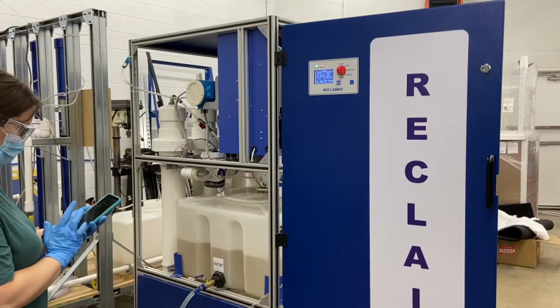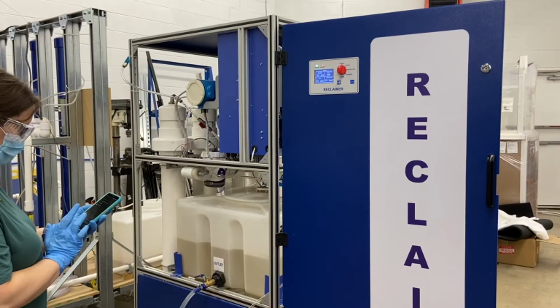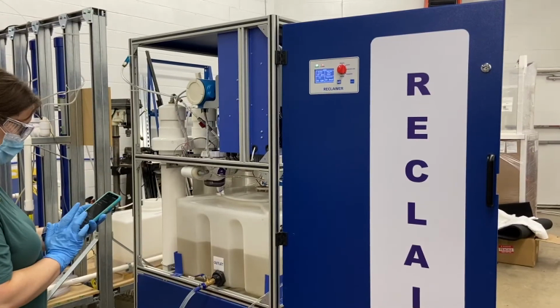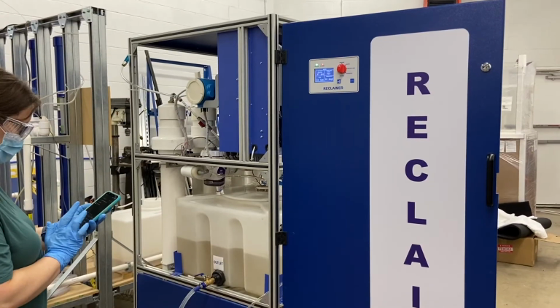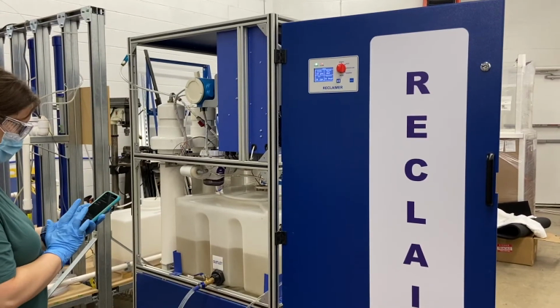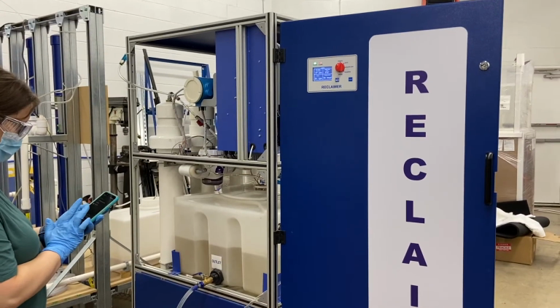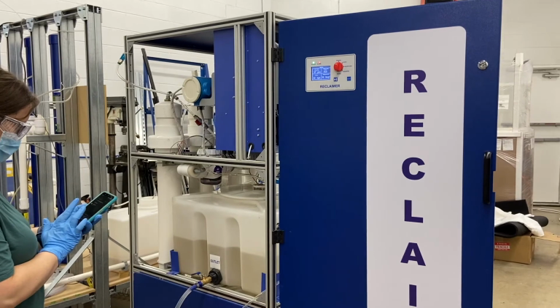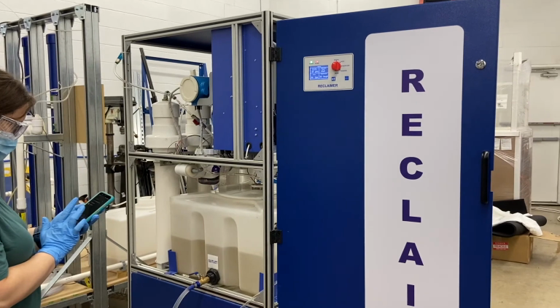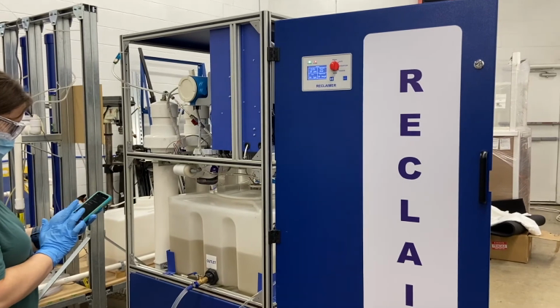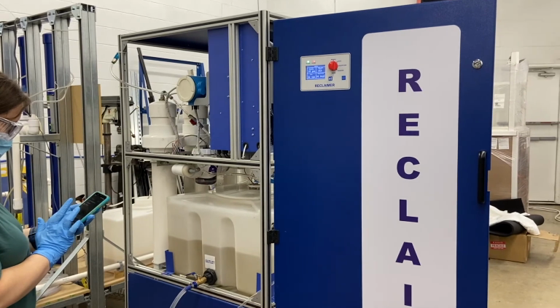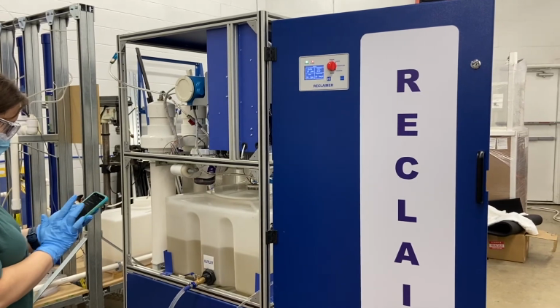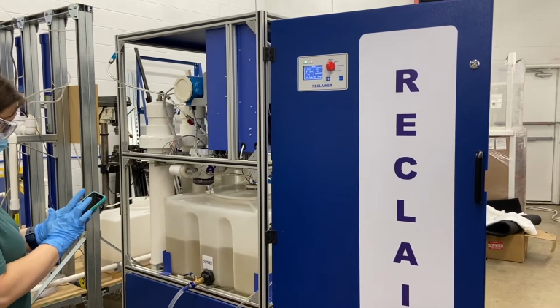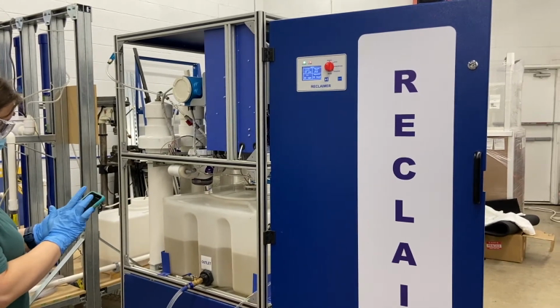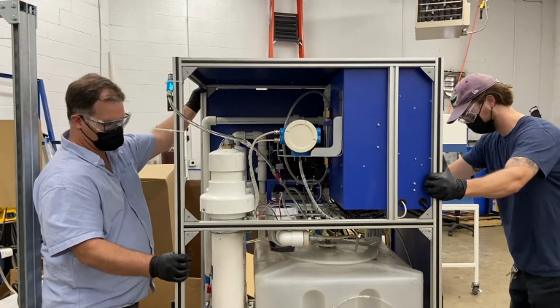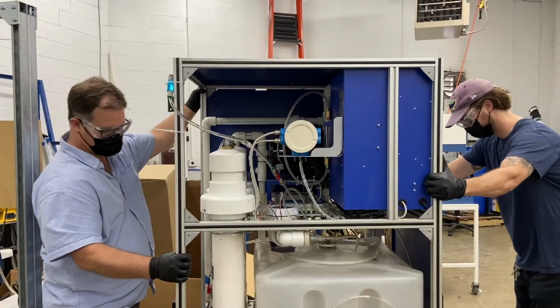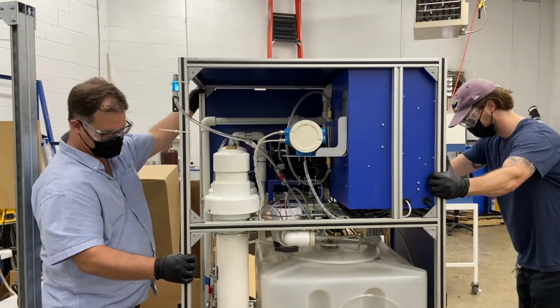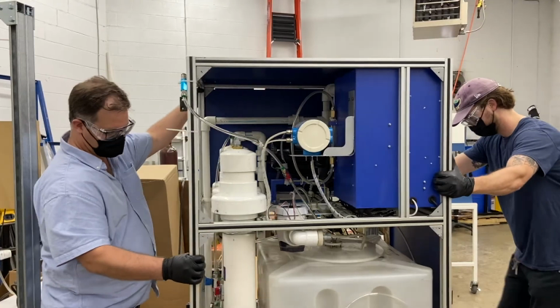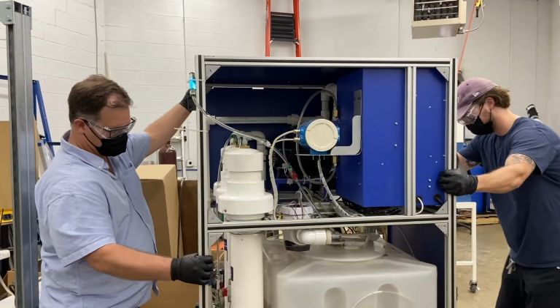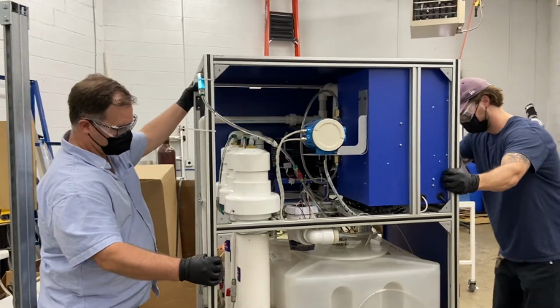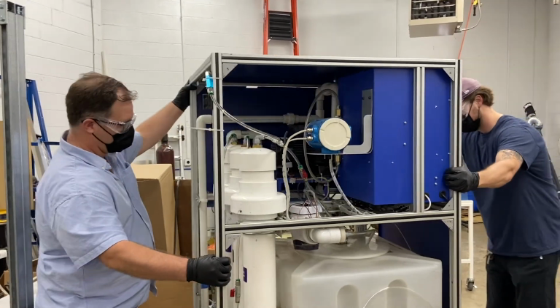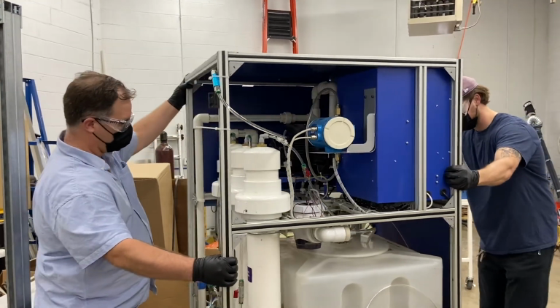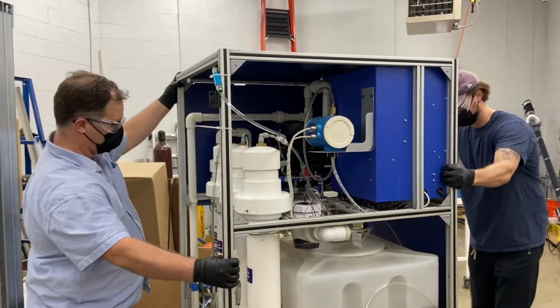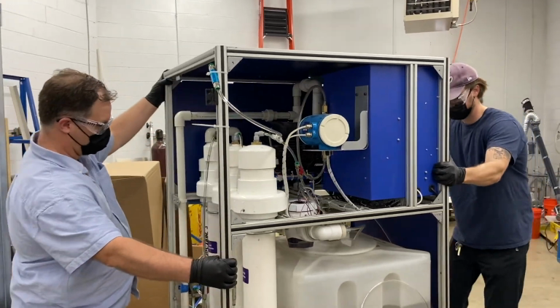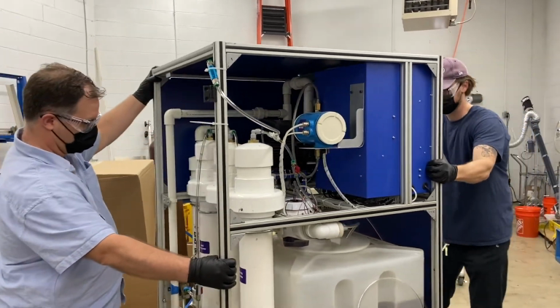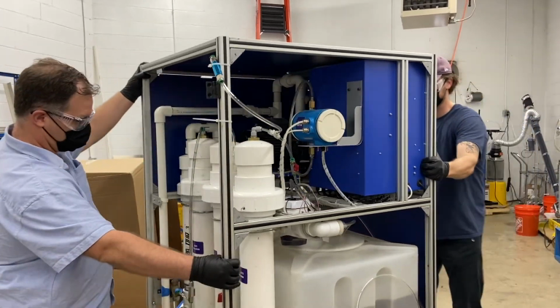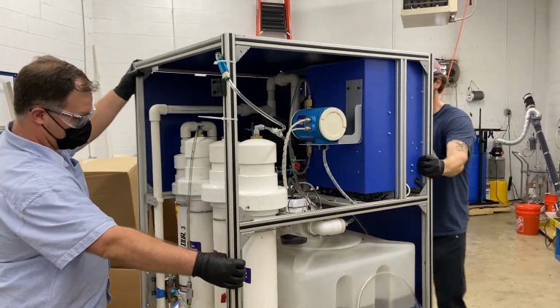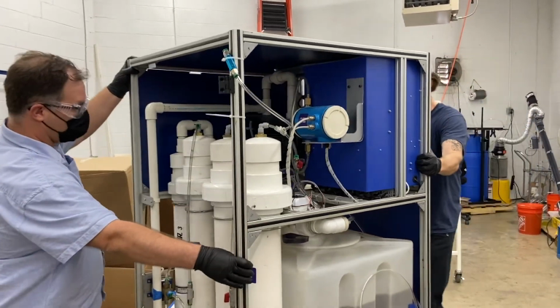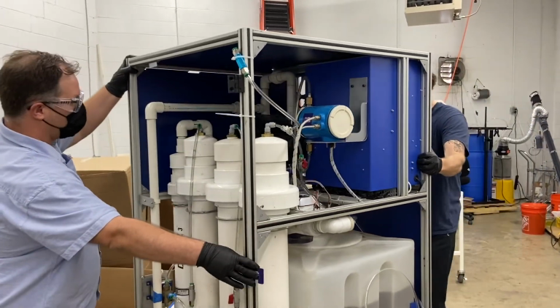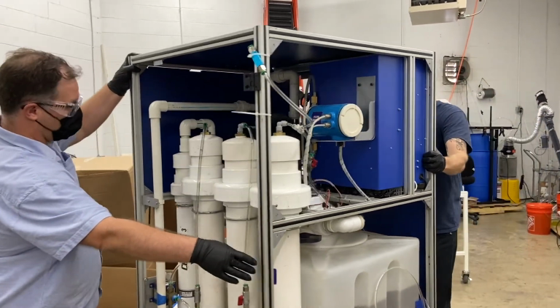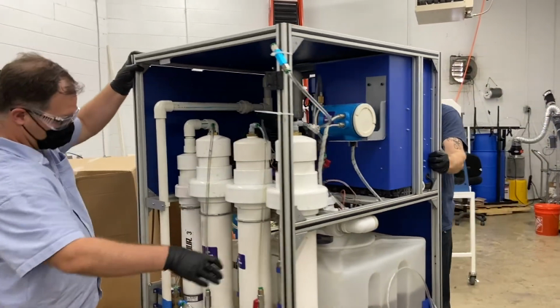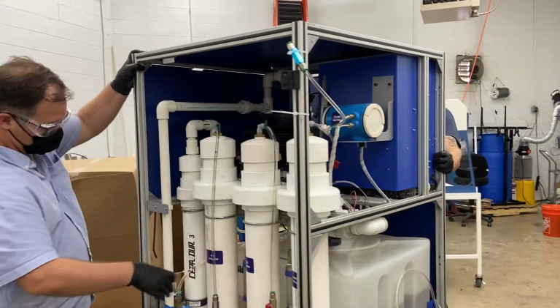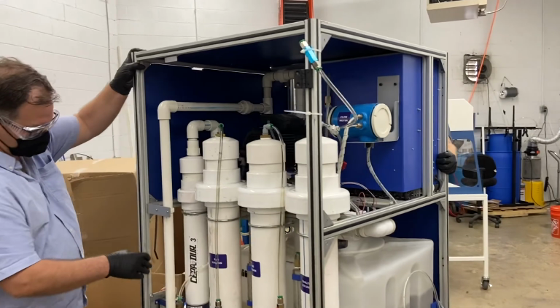Our technology, the Reclaimer, is an appliance that treats wastewater right where we generate it — in the home.